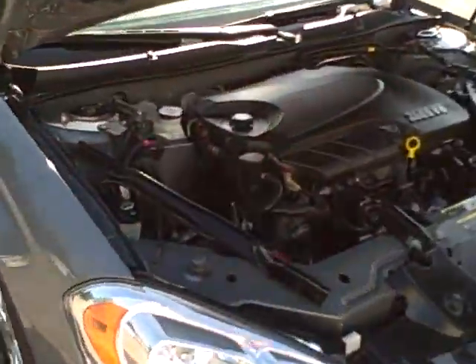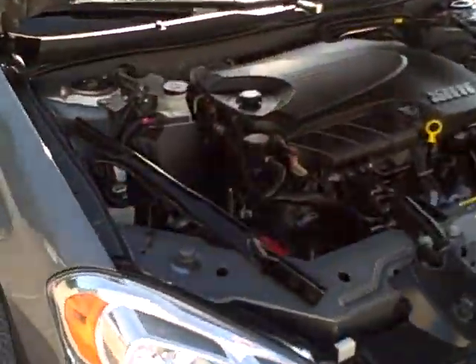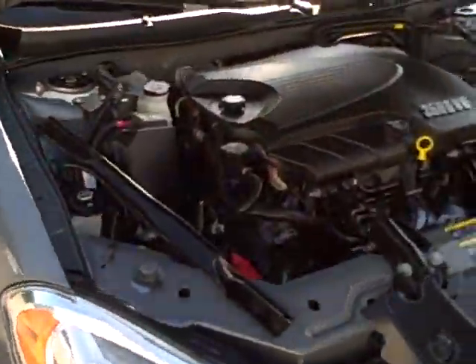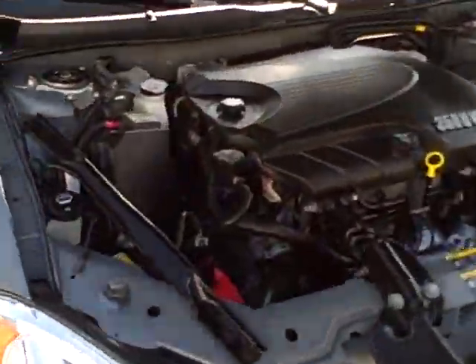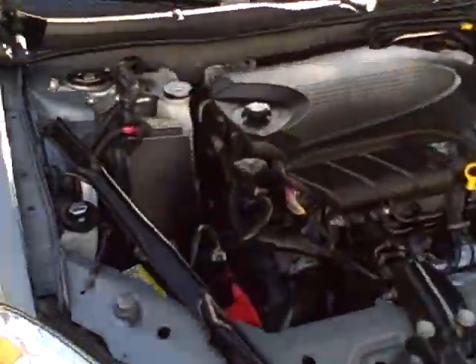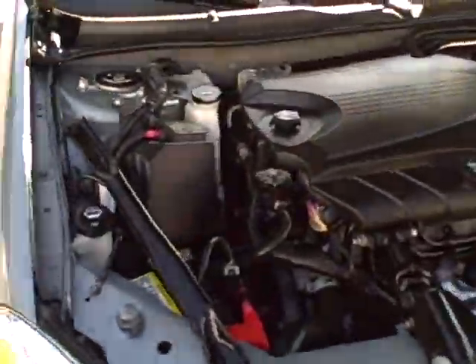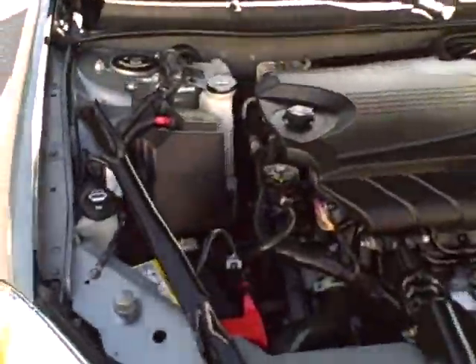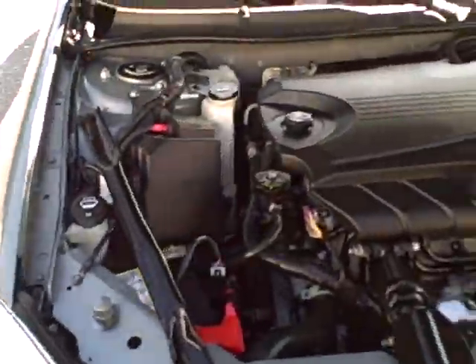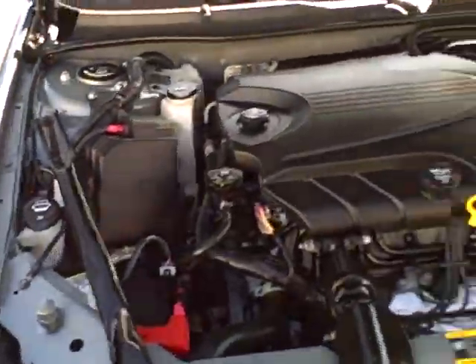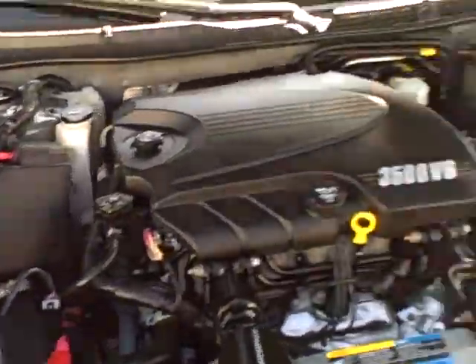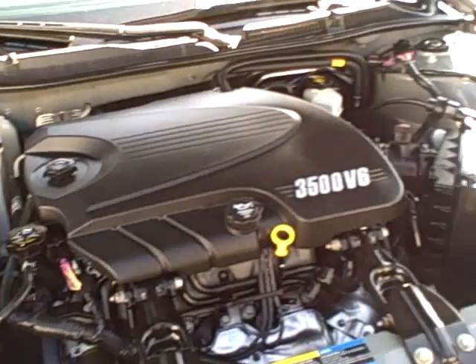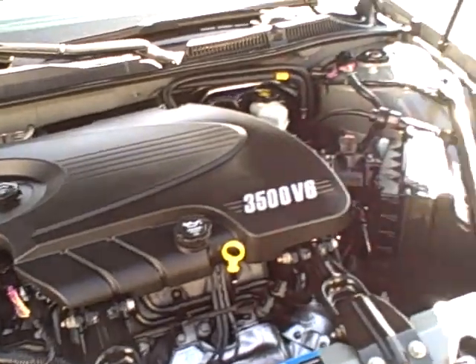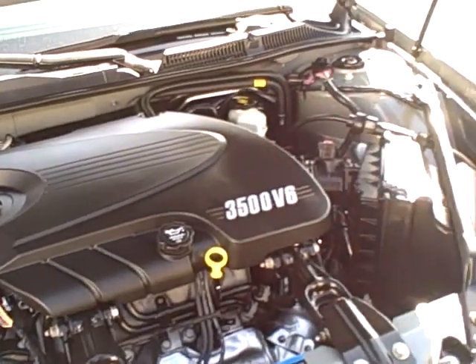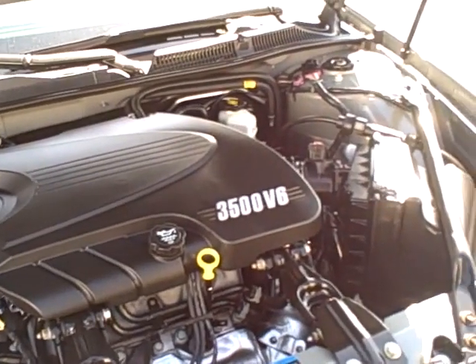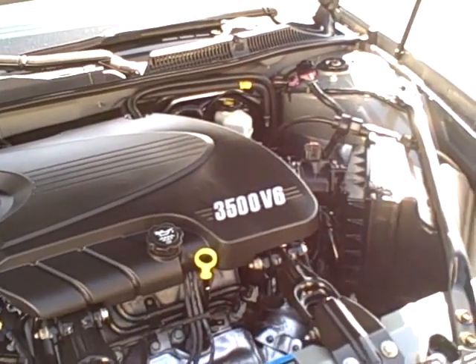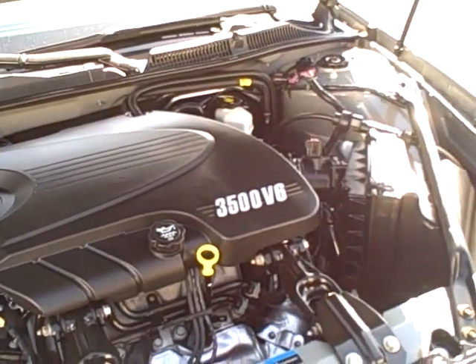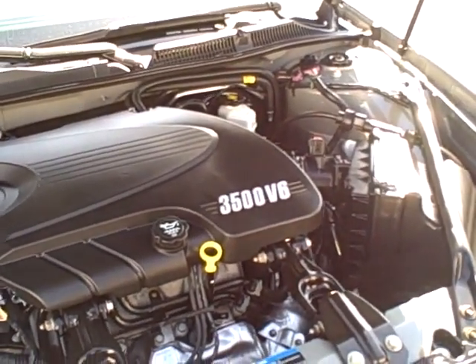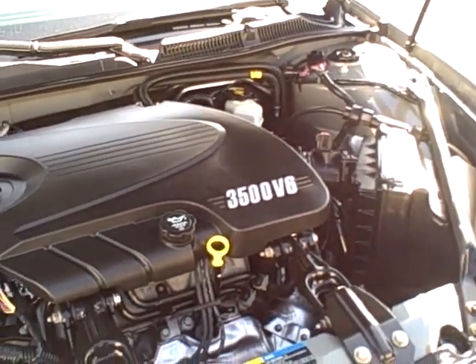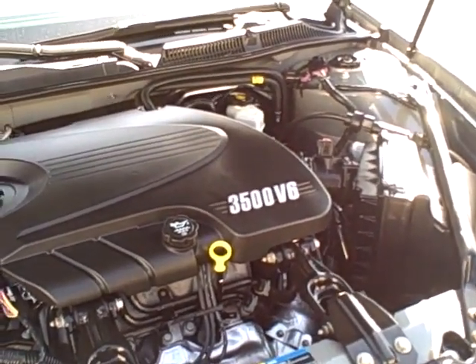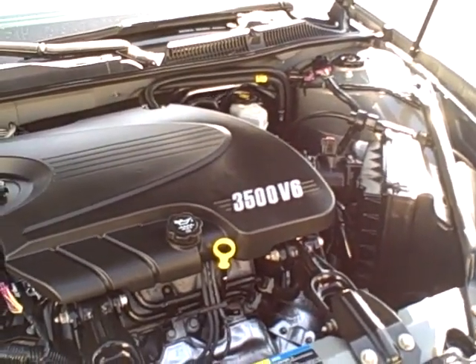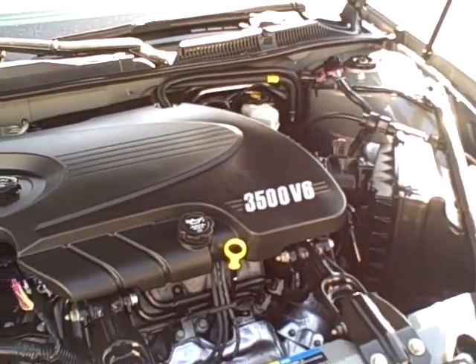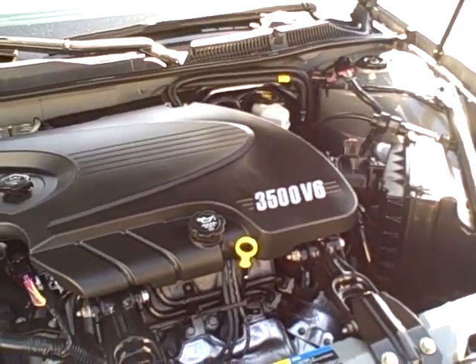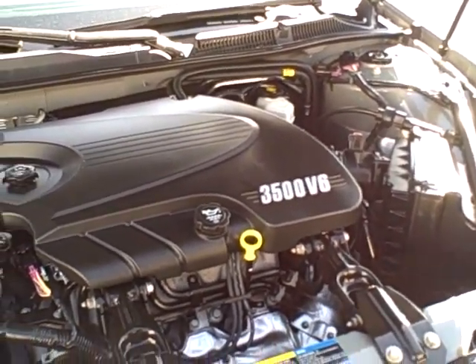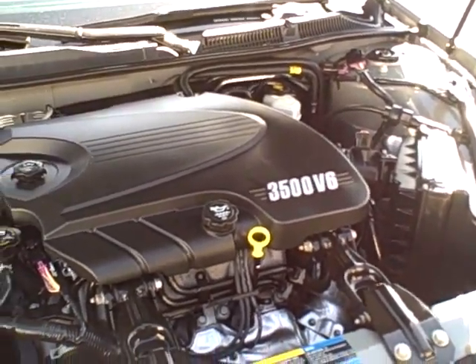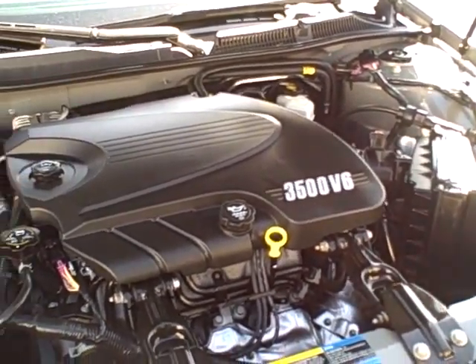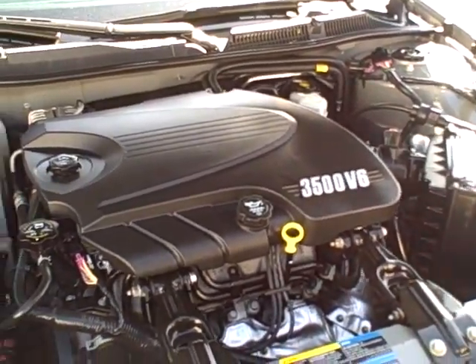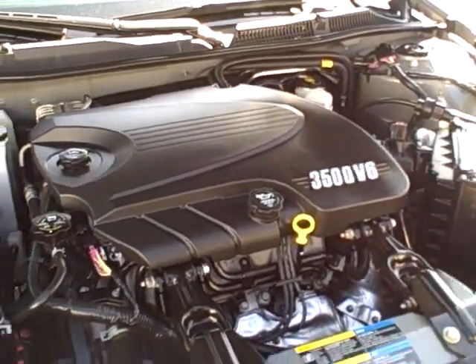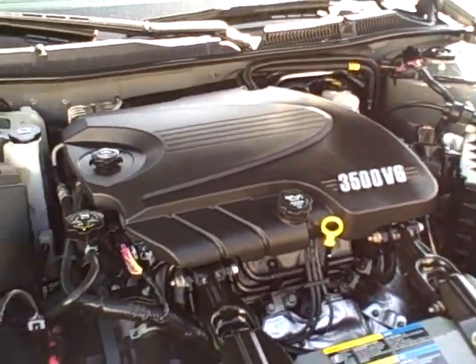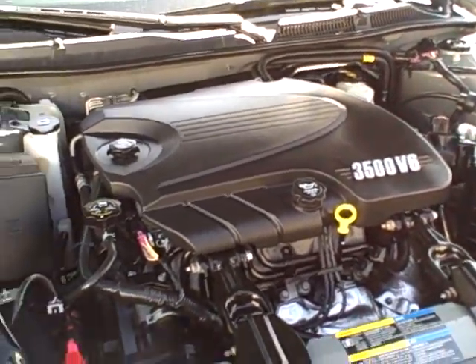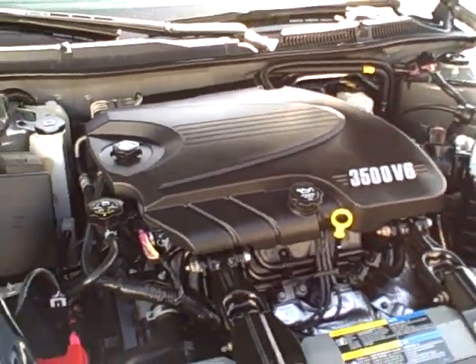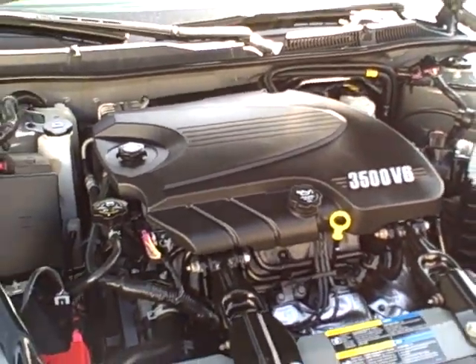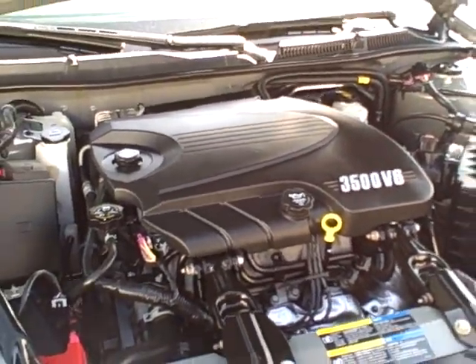And there is the beautiful patented 3500 V6 GM engine right here in this fine automobile.